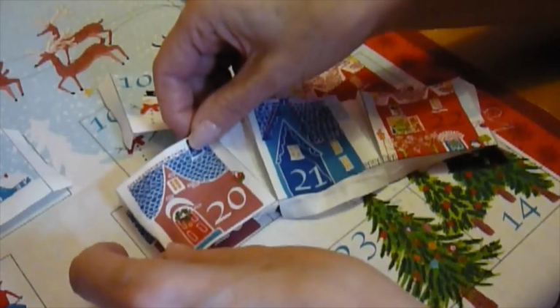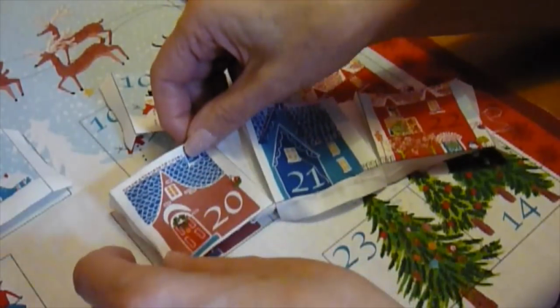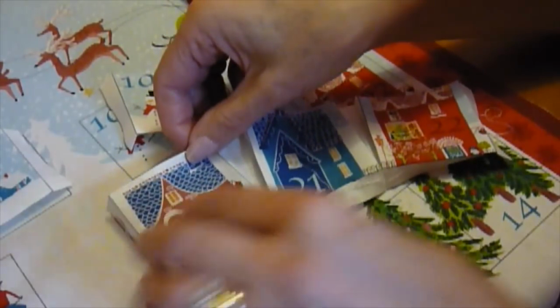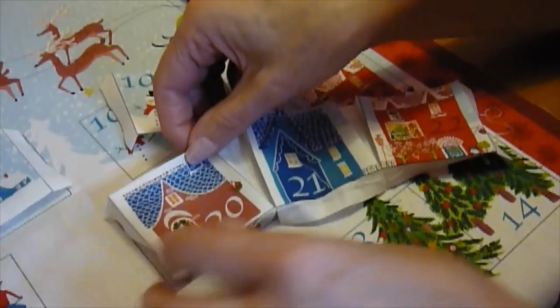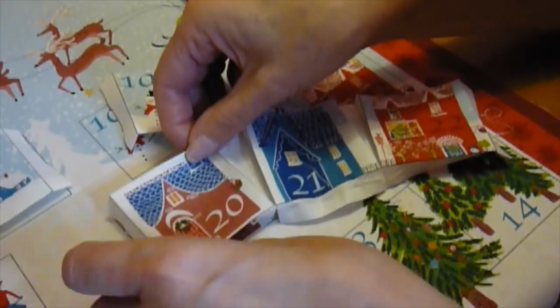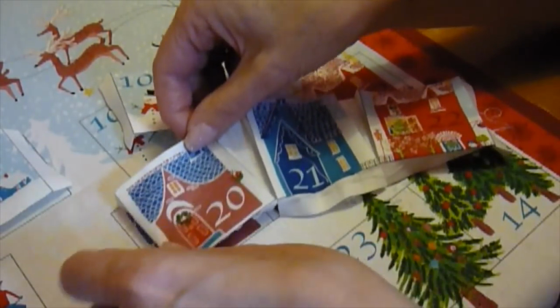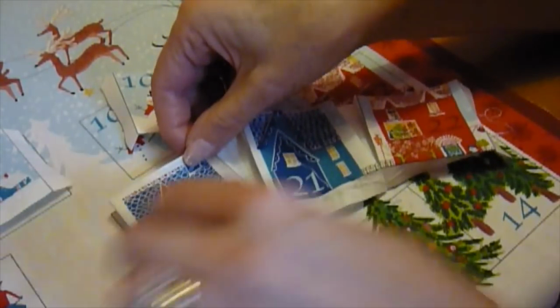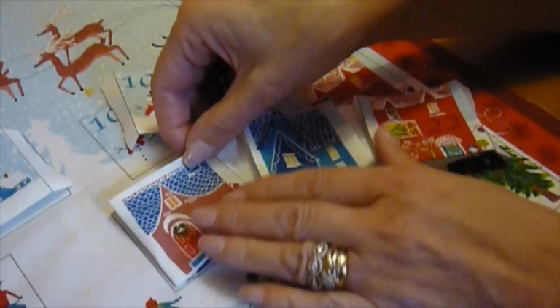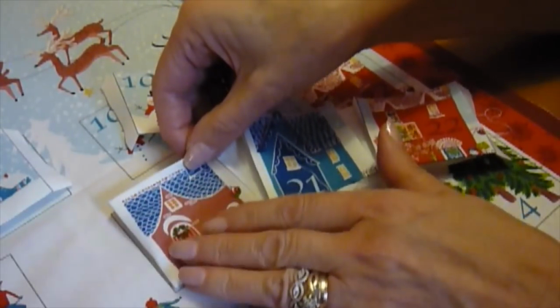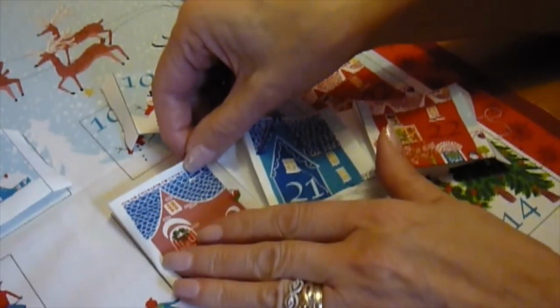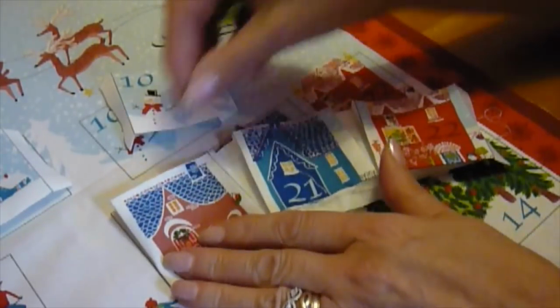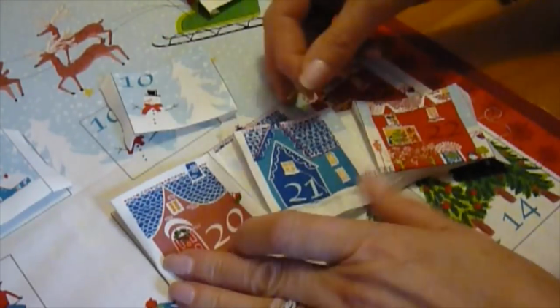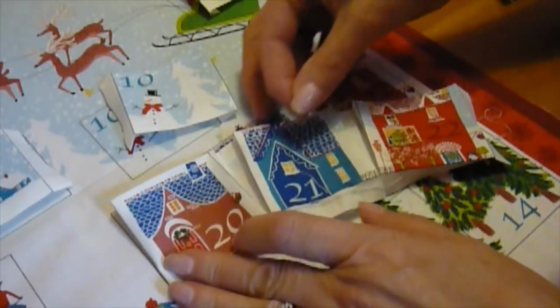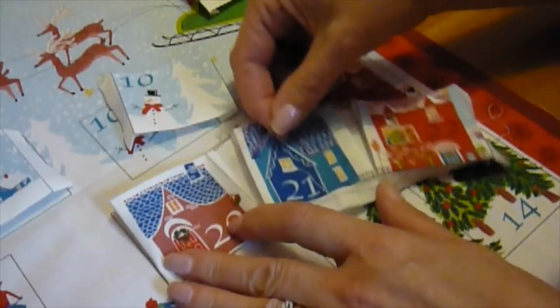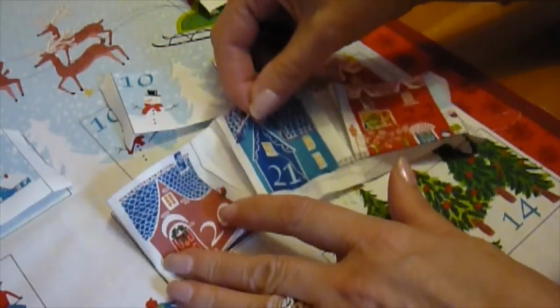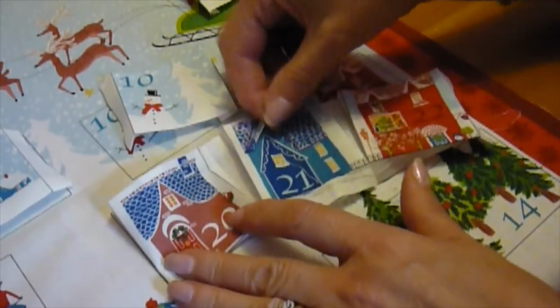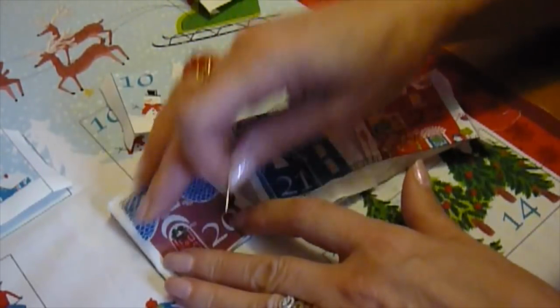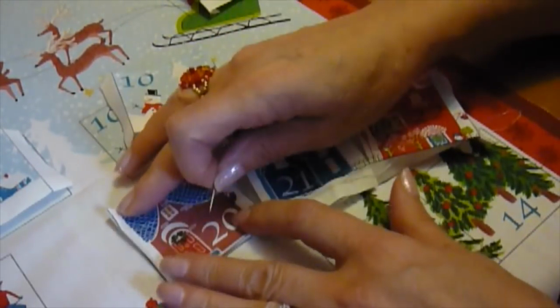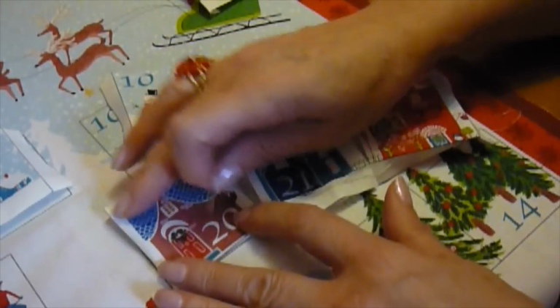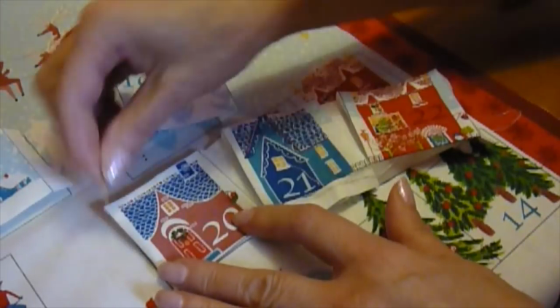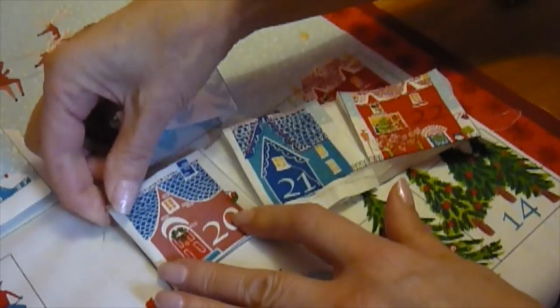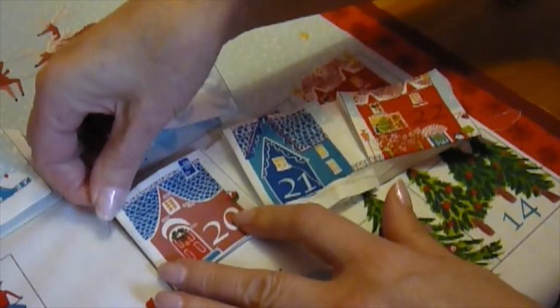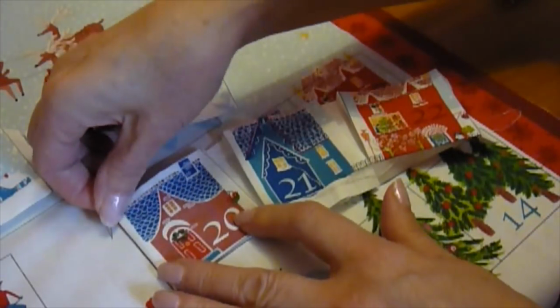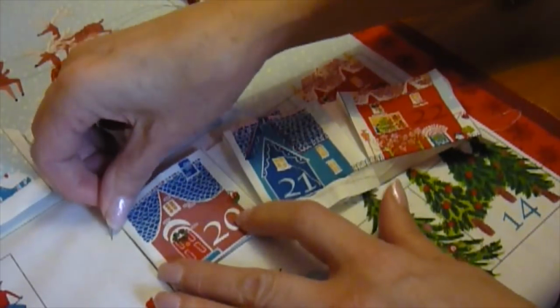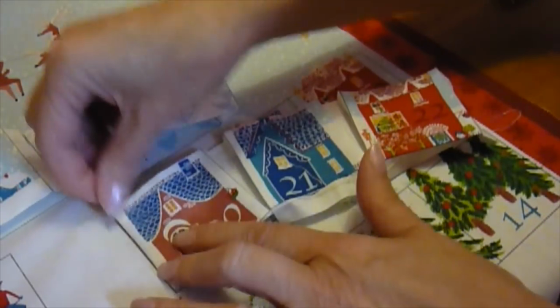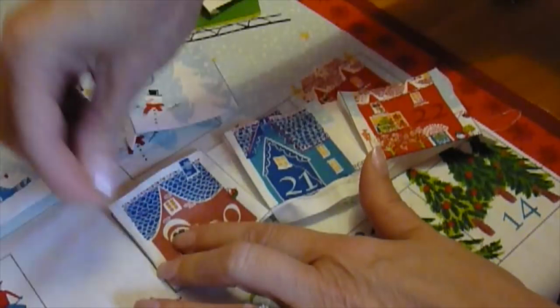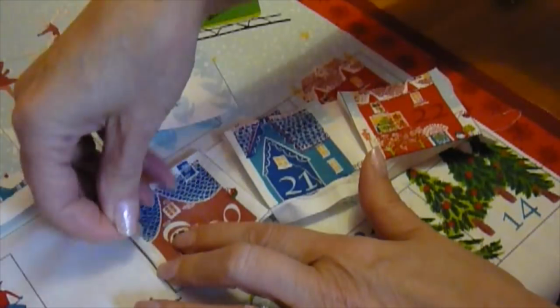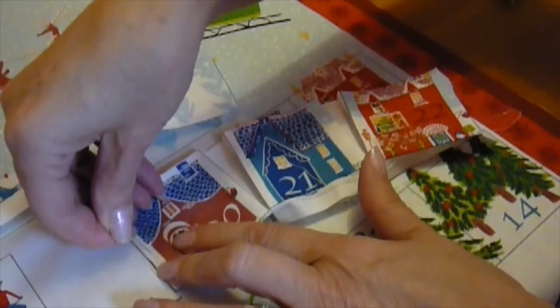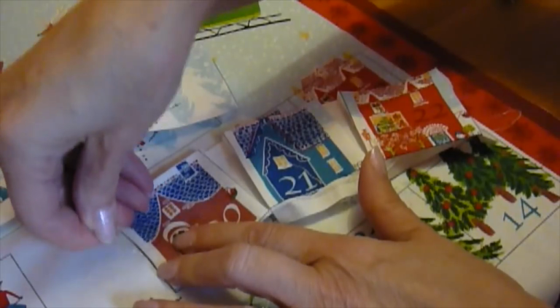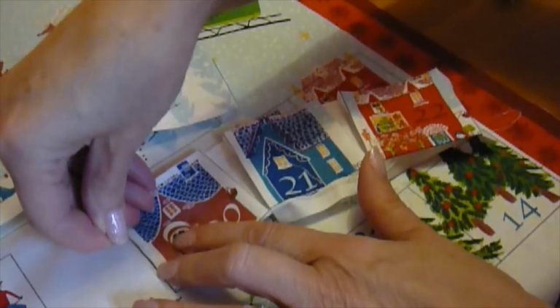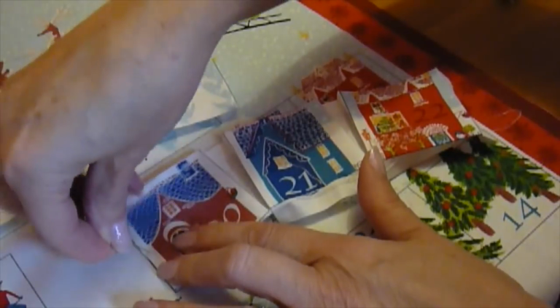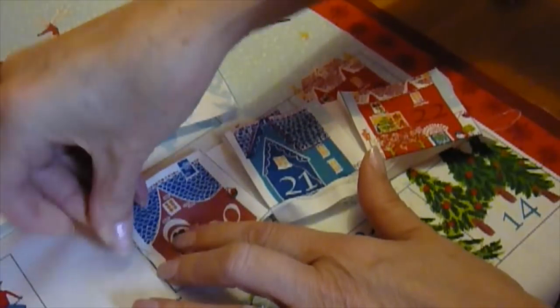Pin the pockets to the panel over their printed counterparts. Note how the printed patterns all line up so beautifully.